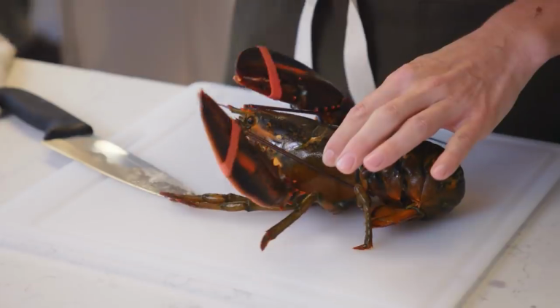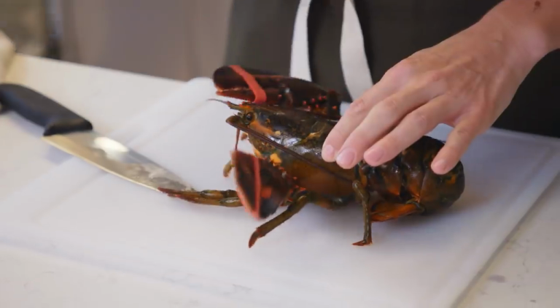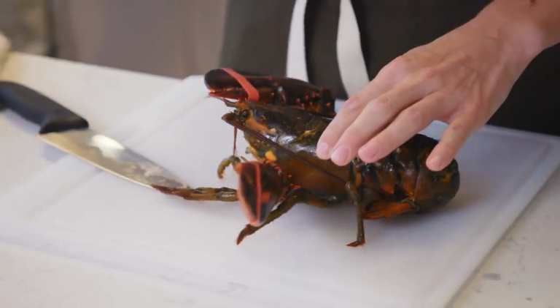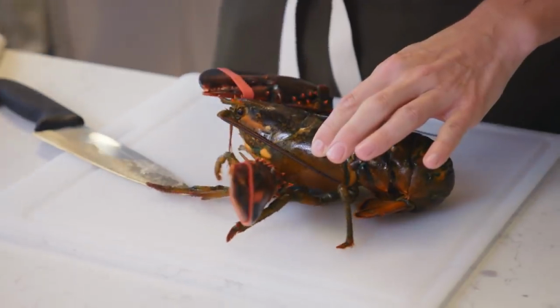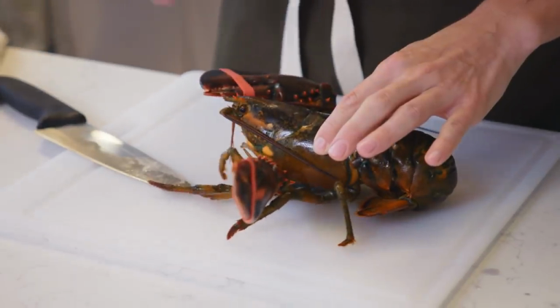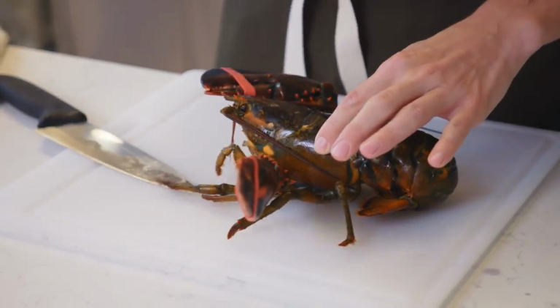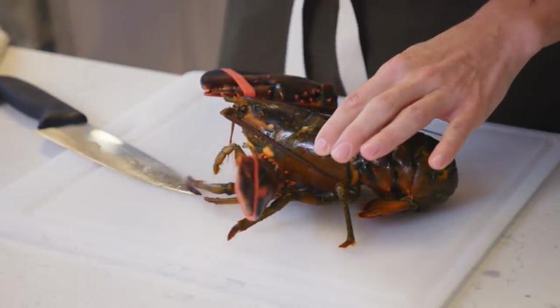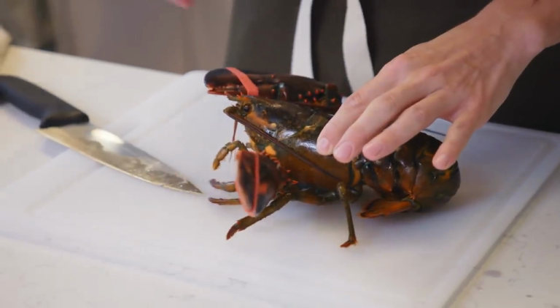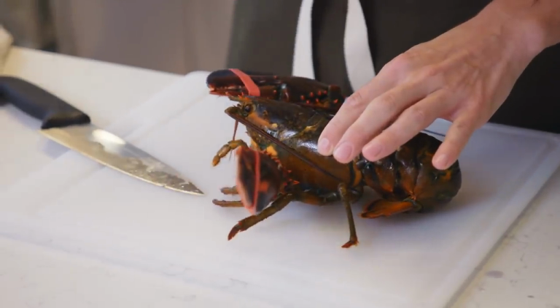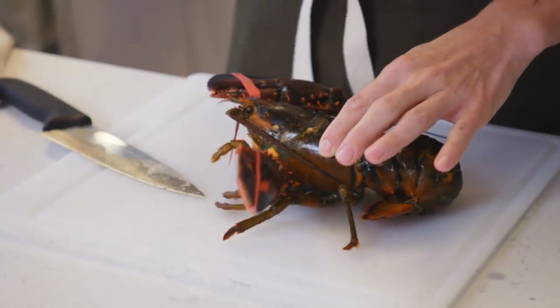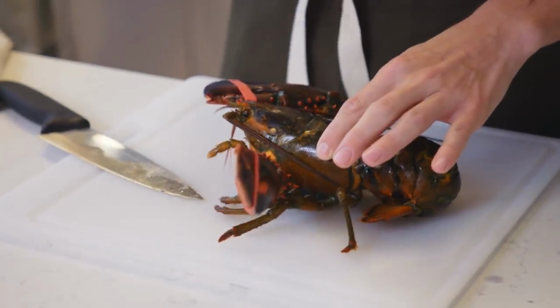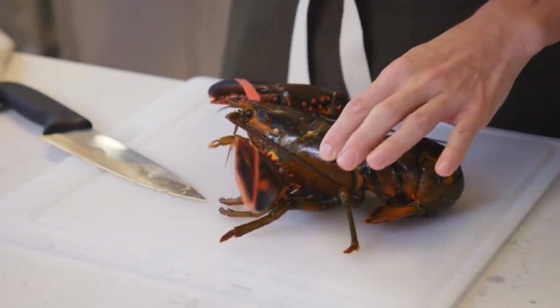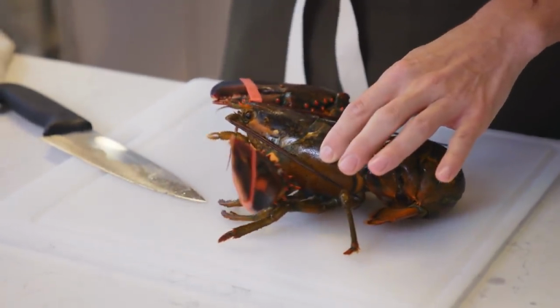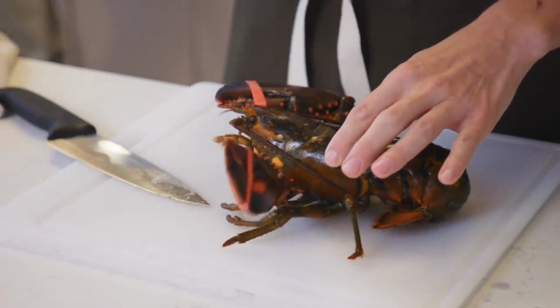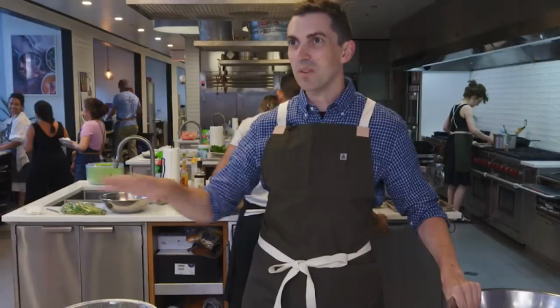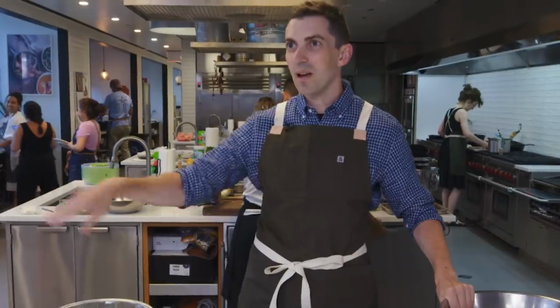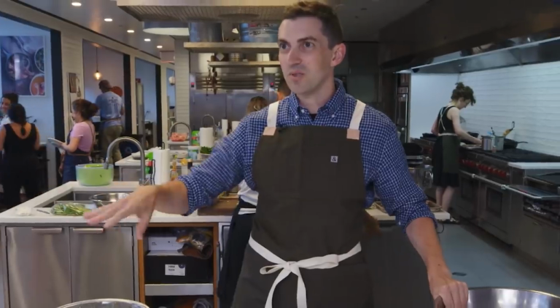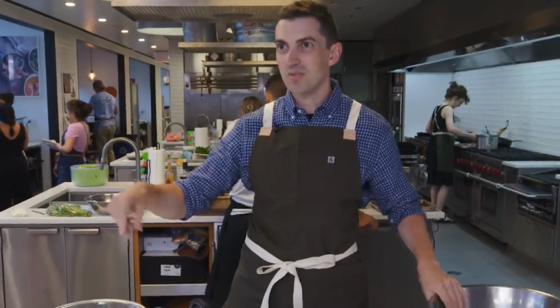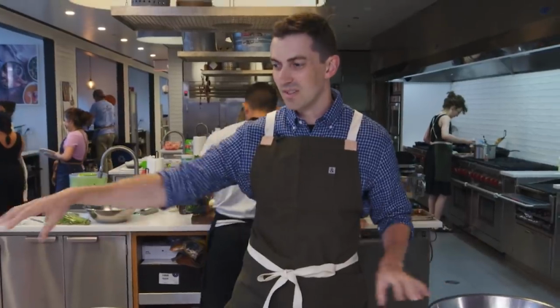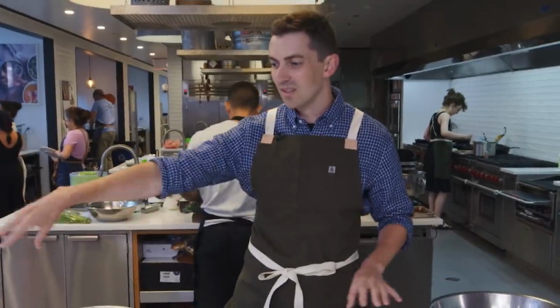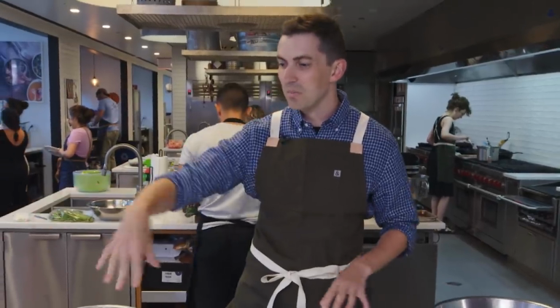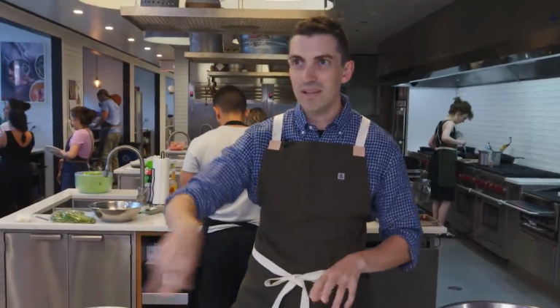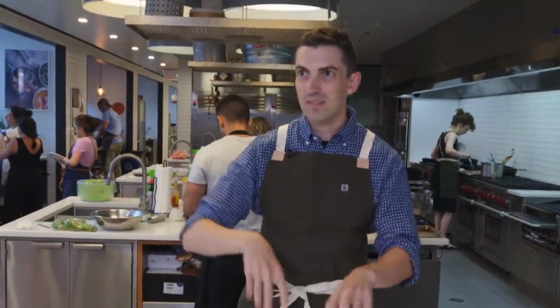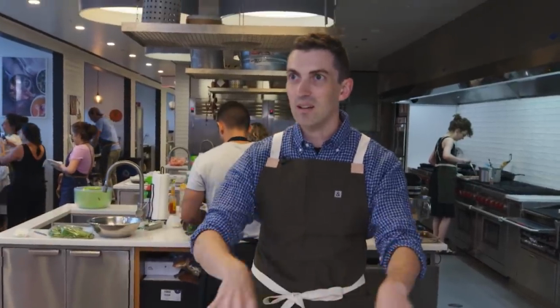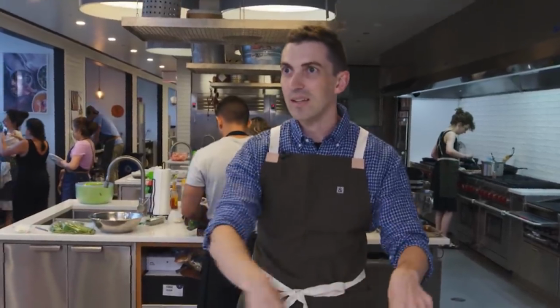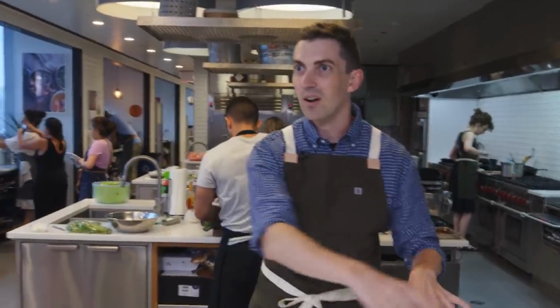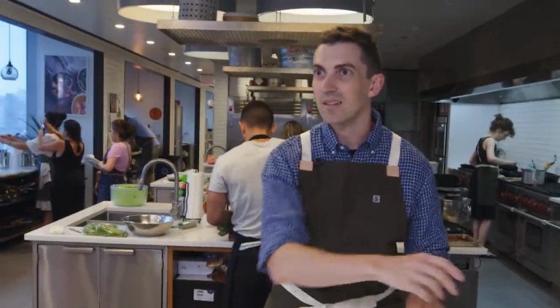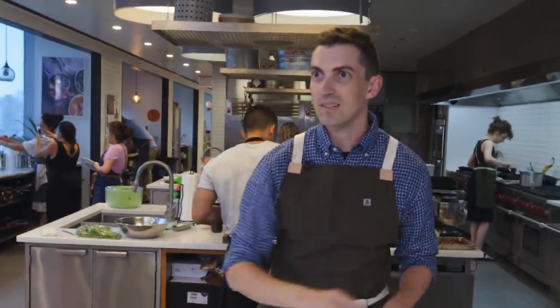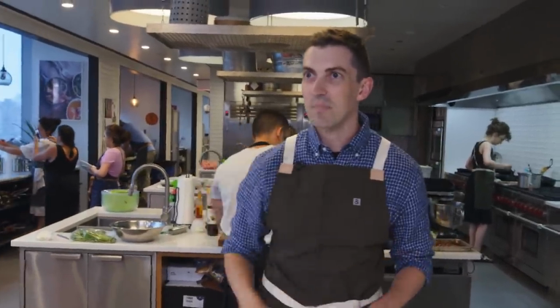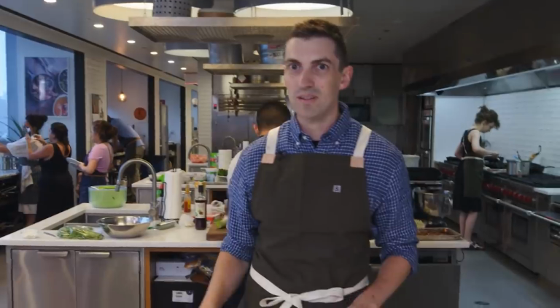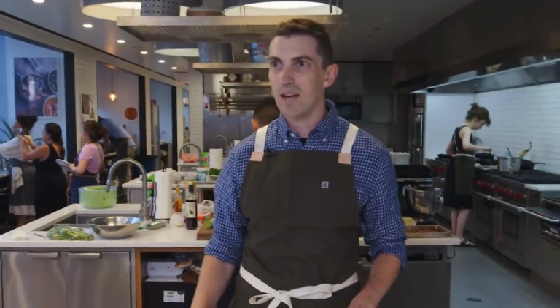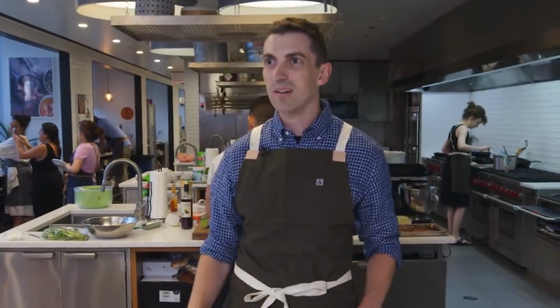I feel like we're about to have an Annie Hall moment here, where the lobsters are just gonna come scuttling across the top of the counter.